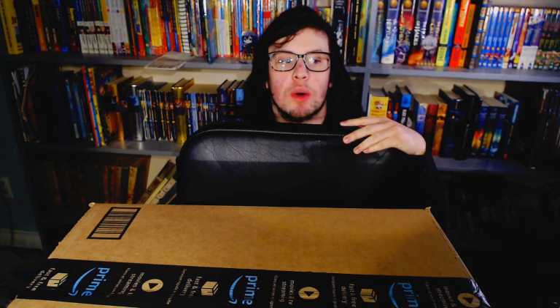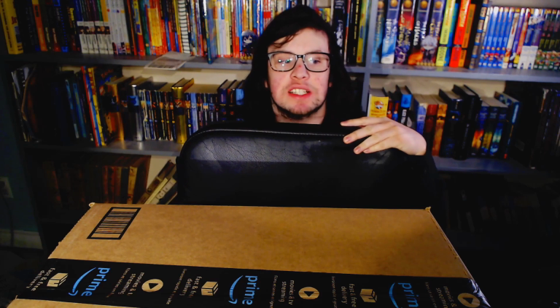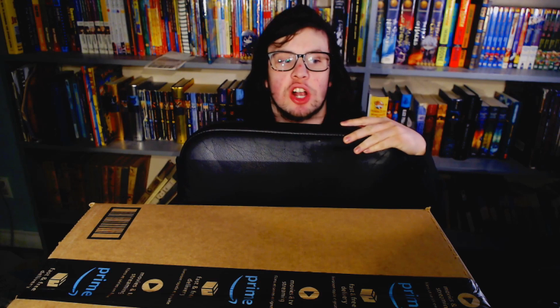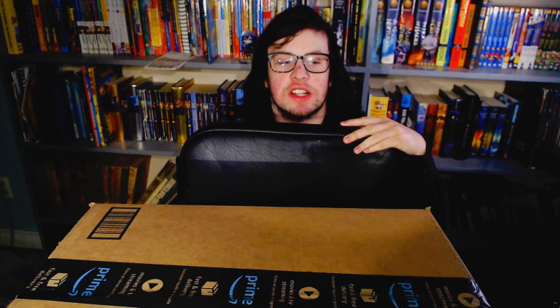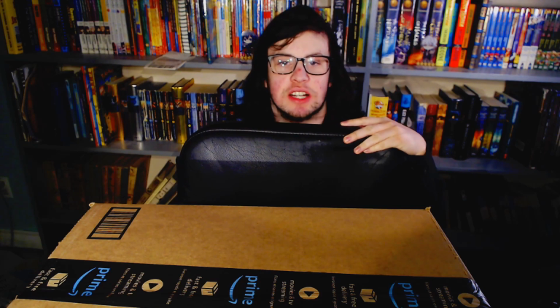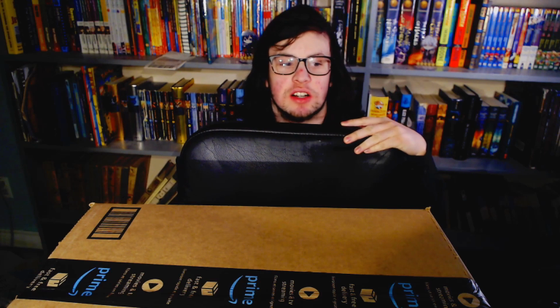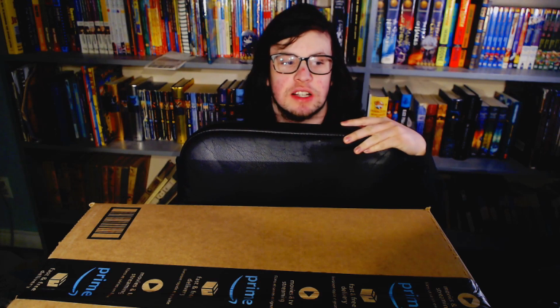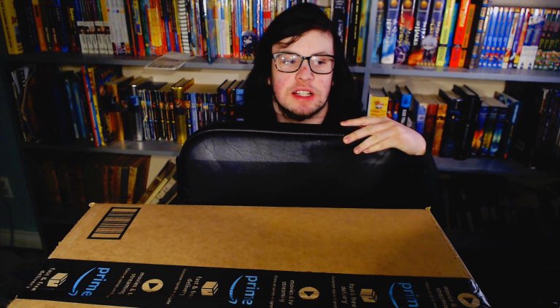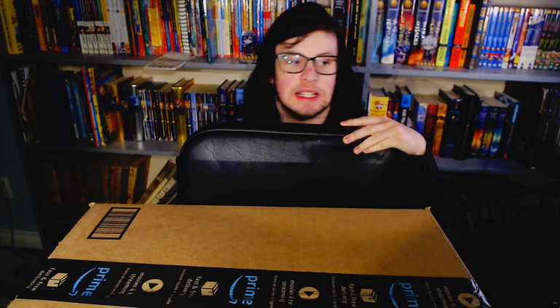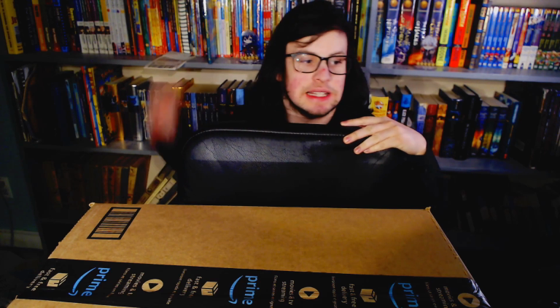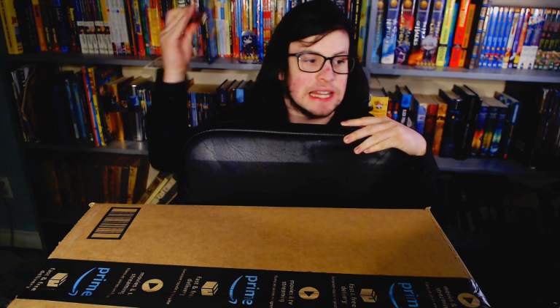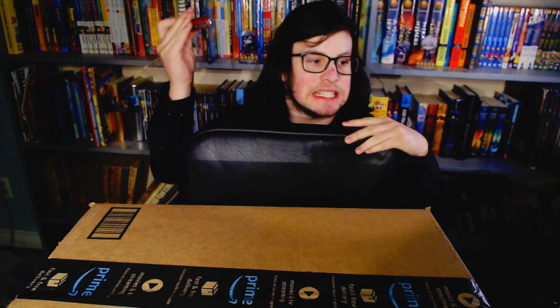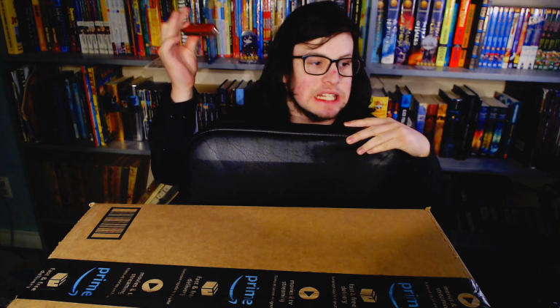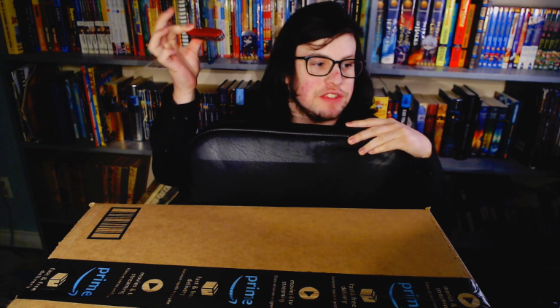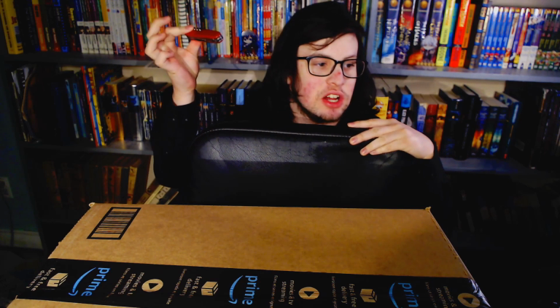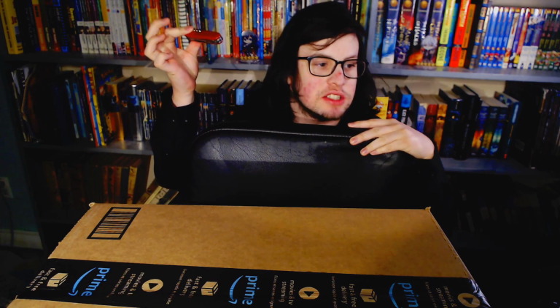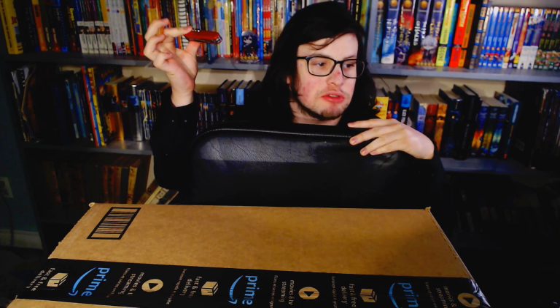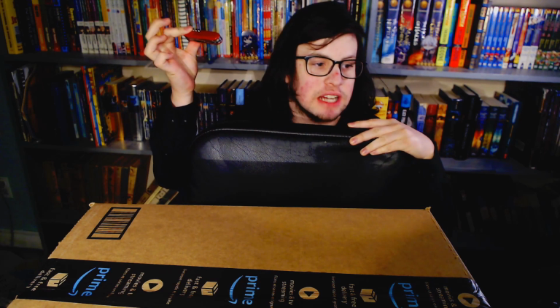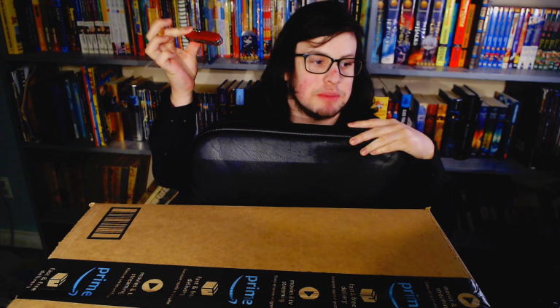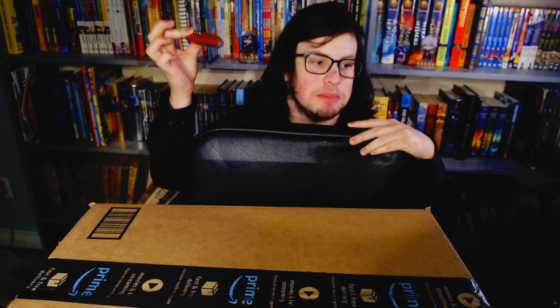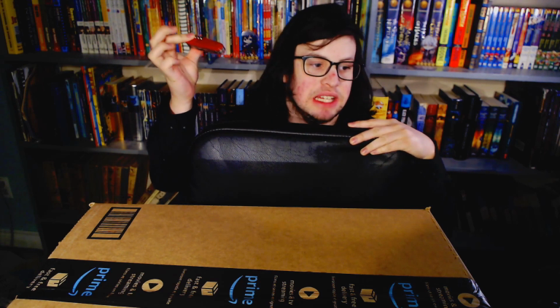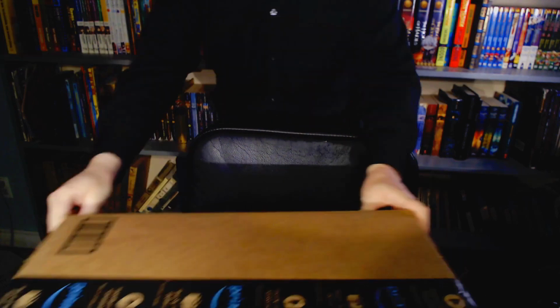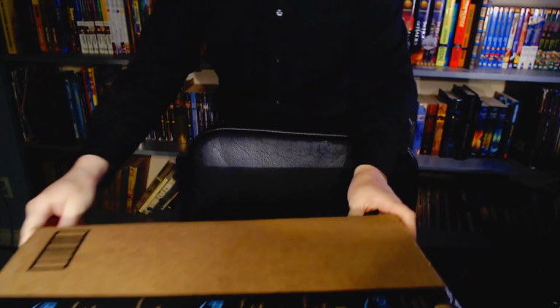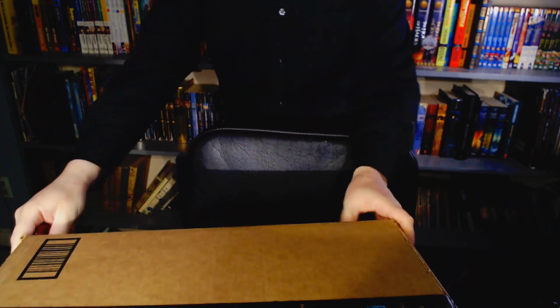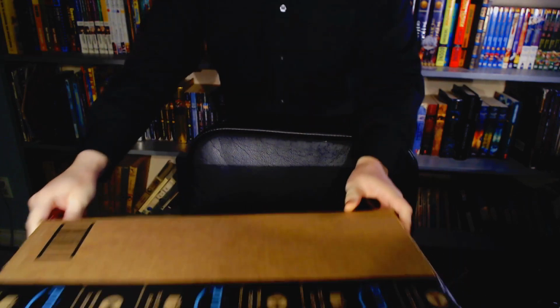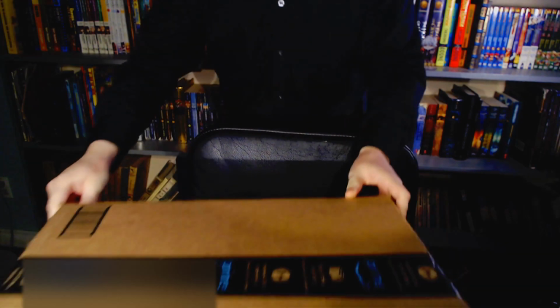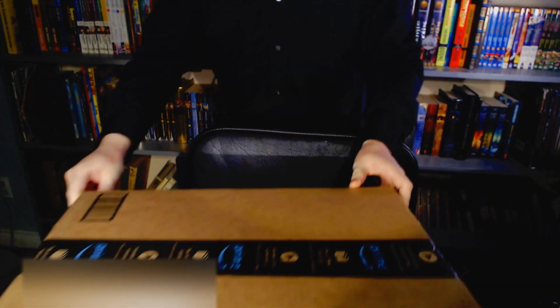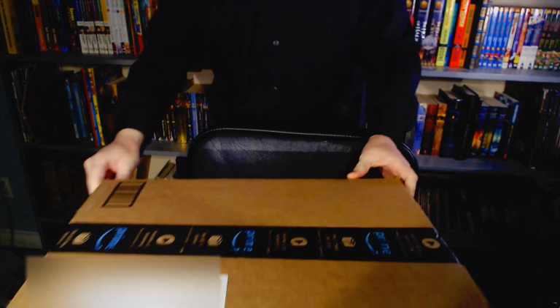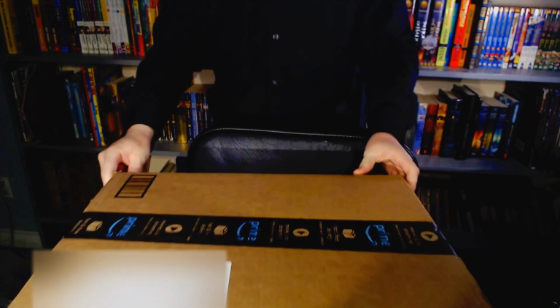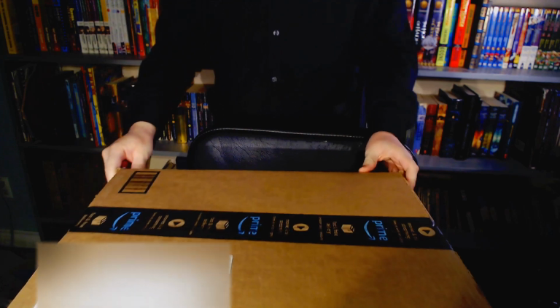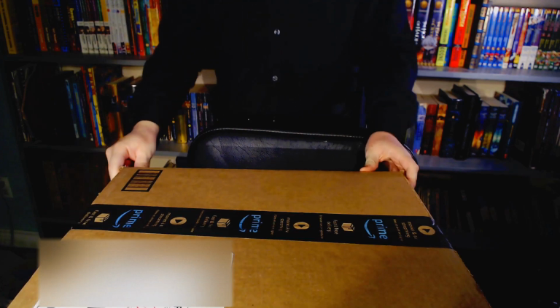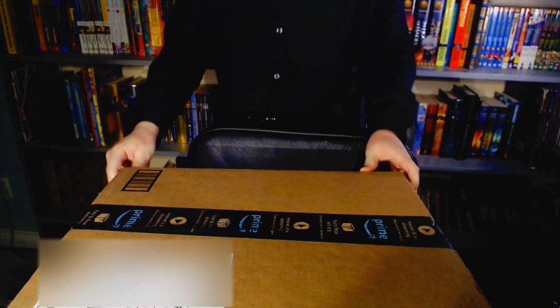GoXLR is here. Let's see if it's all it's cracked up to be. This is an unboxing video!